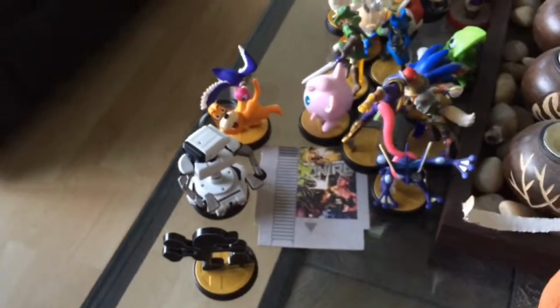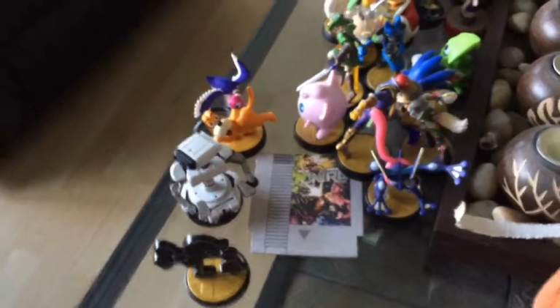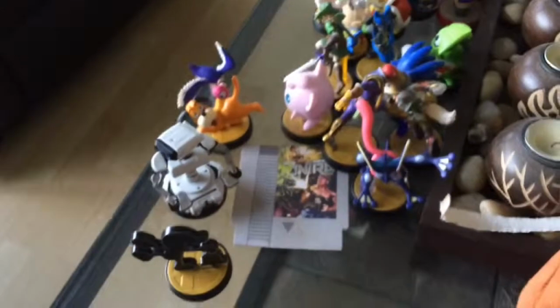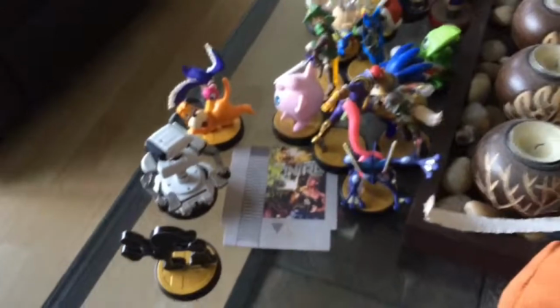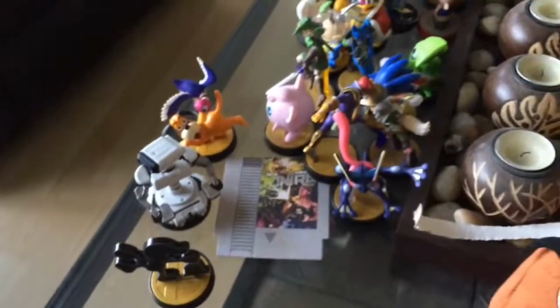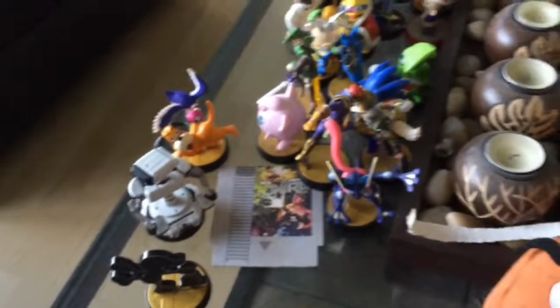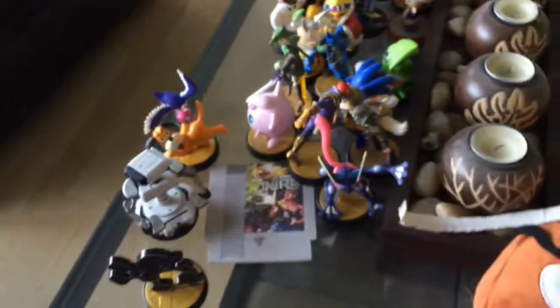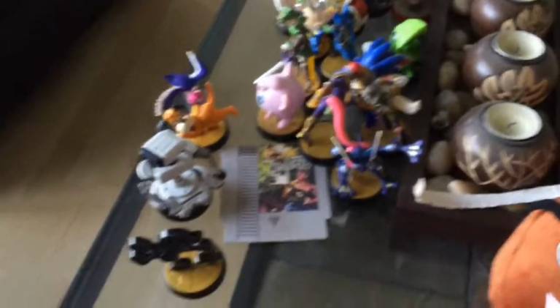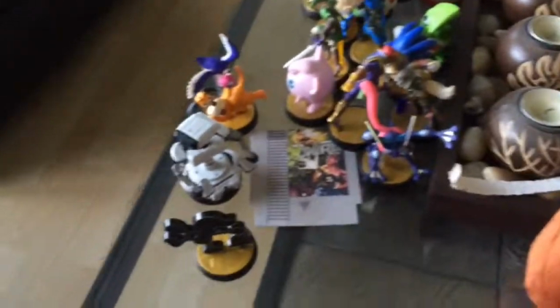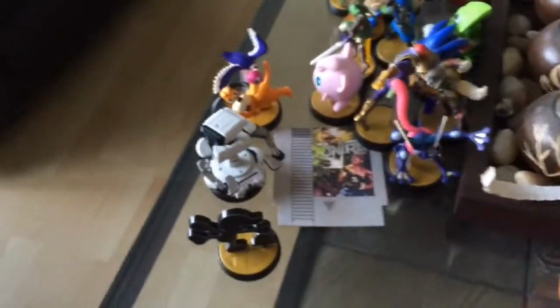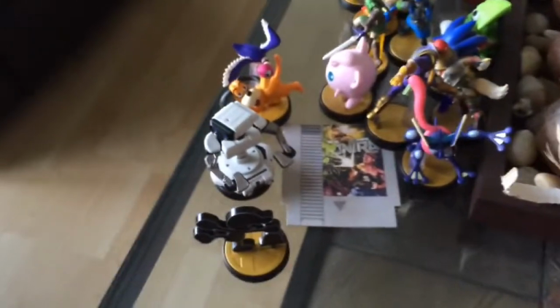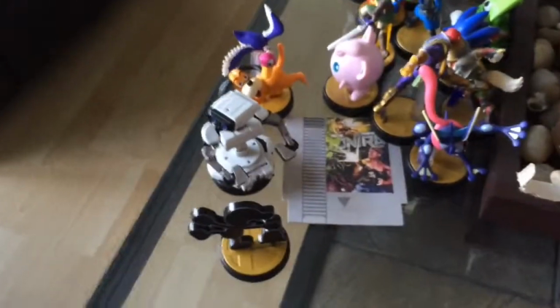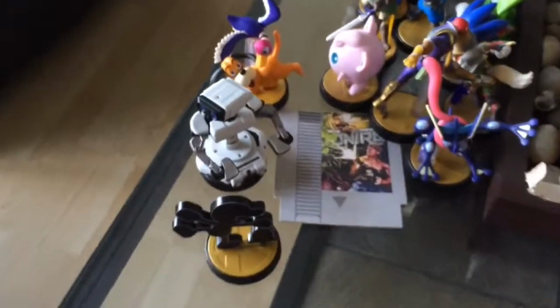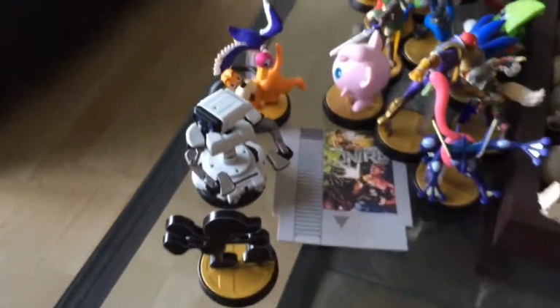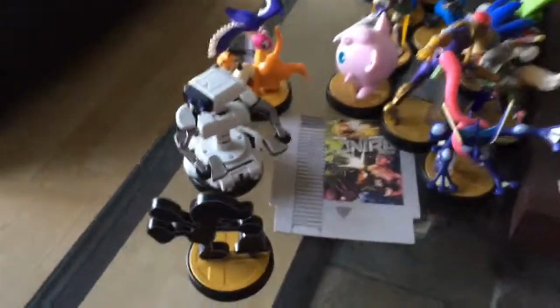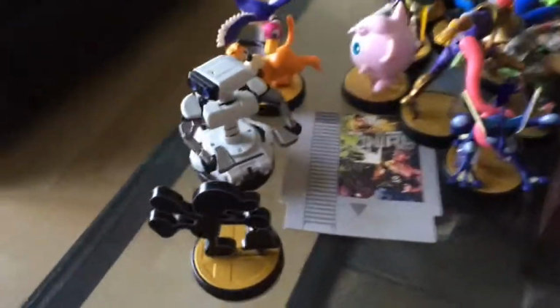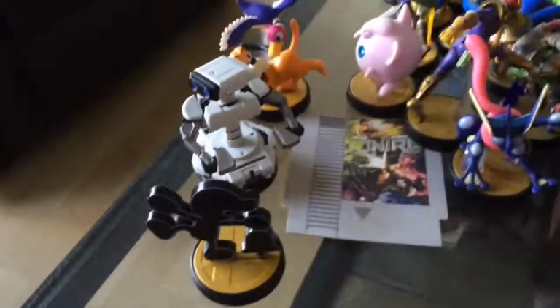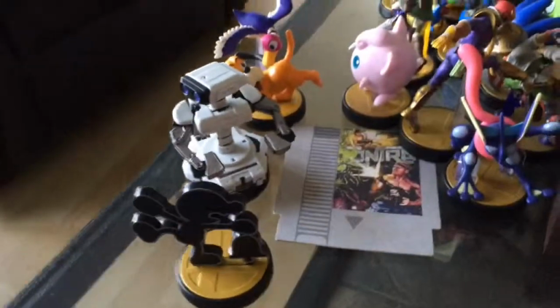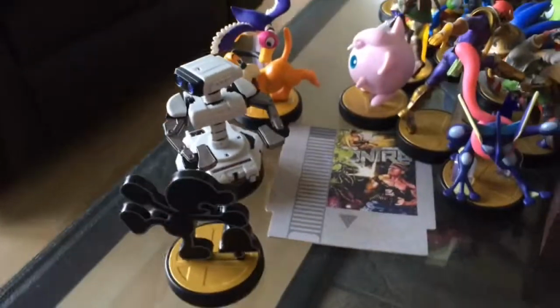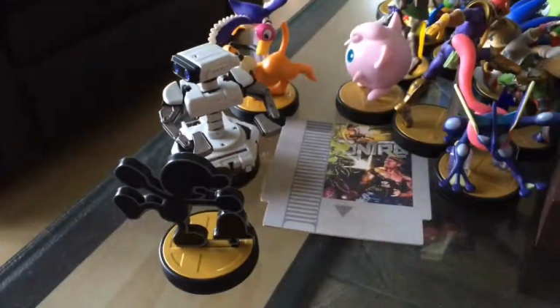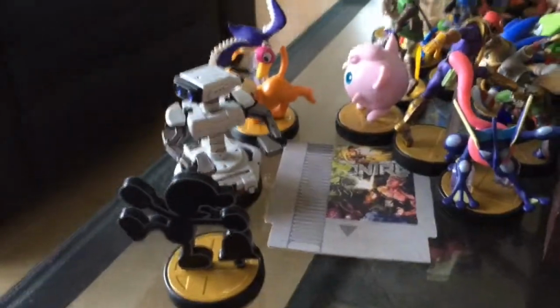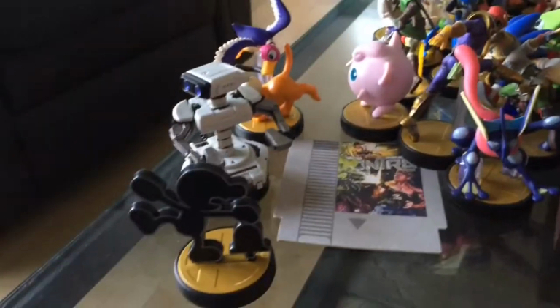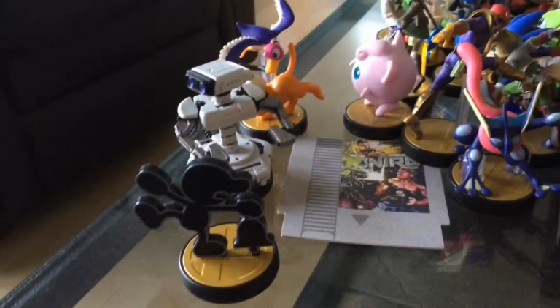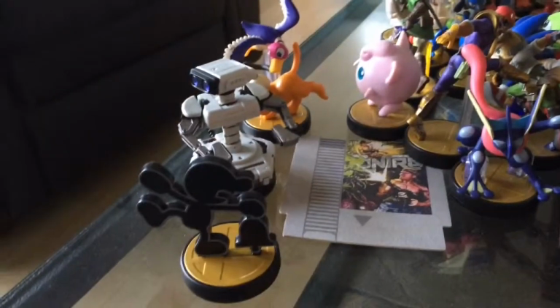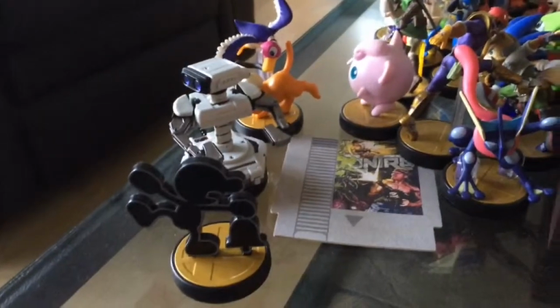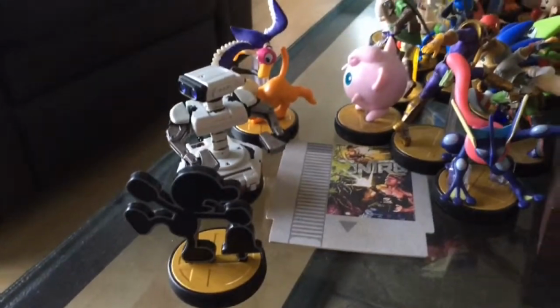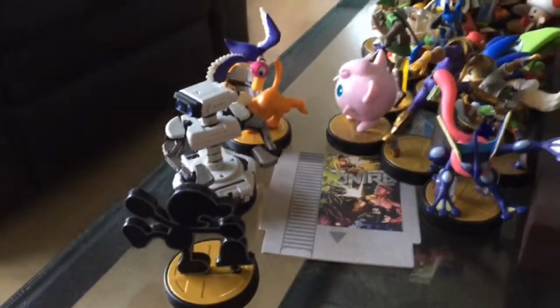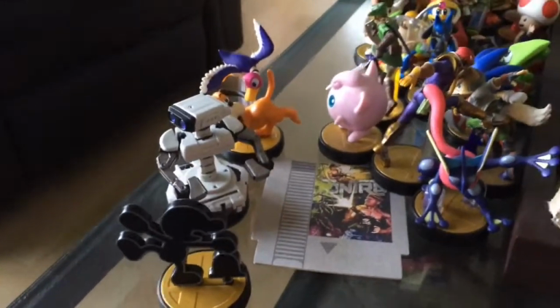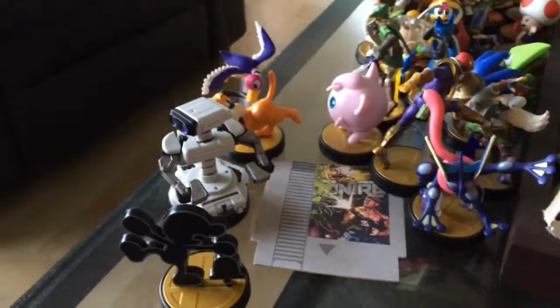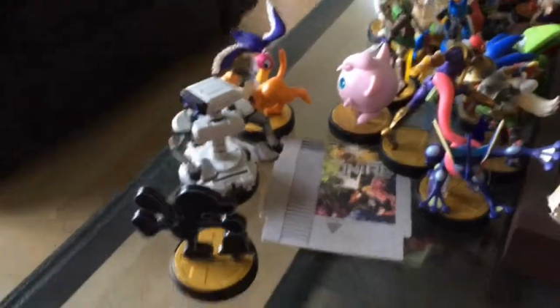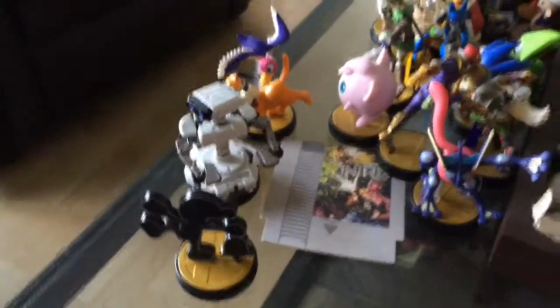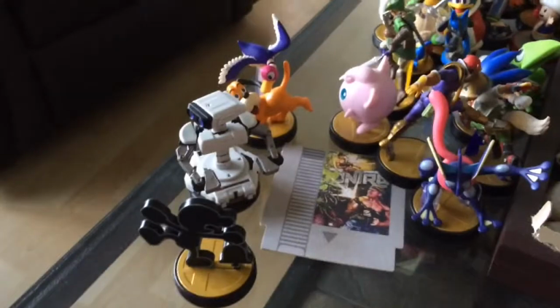I'll just drop the rest of the Mr. Game and Watch figures. Thanks very much for watching — this has been another unboxing.